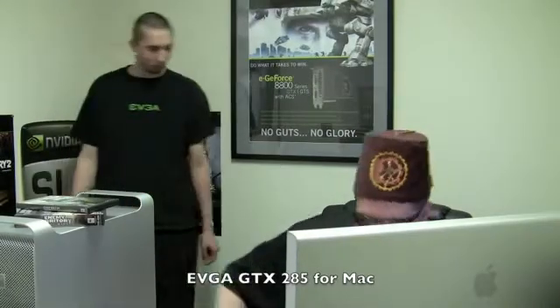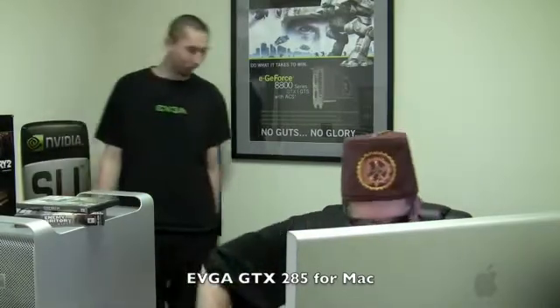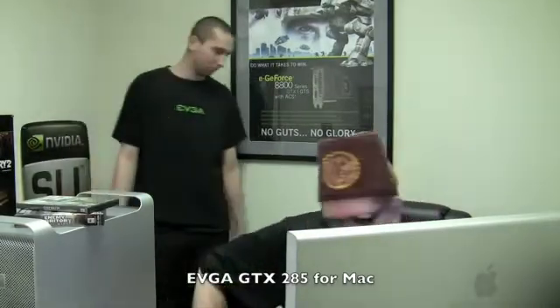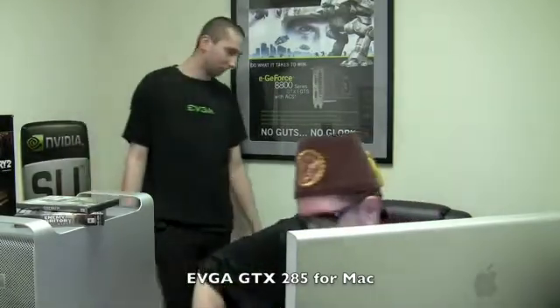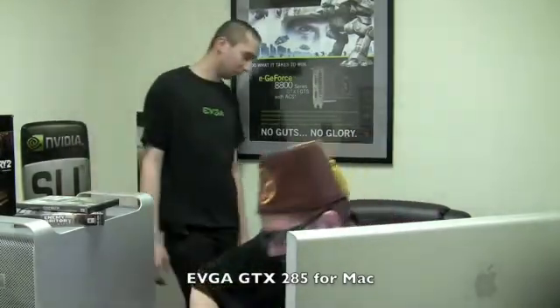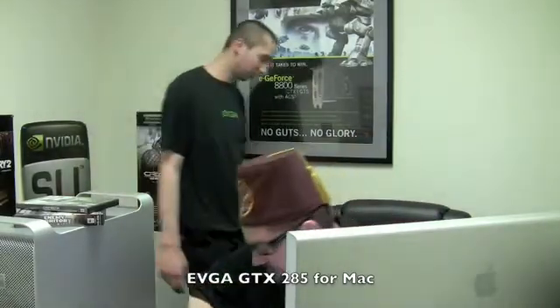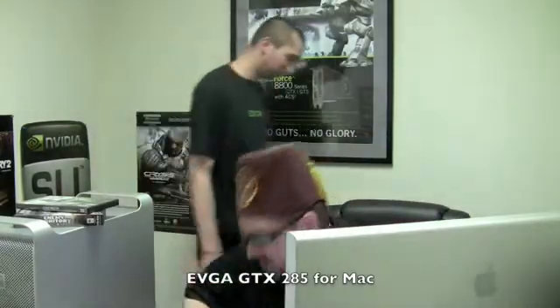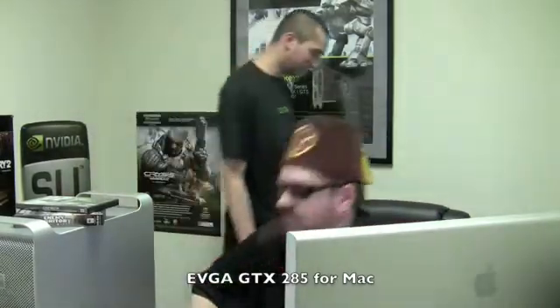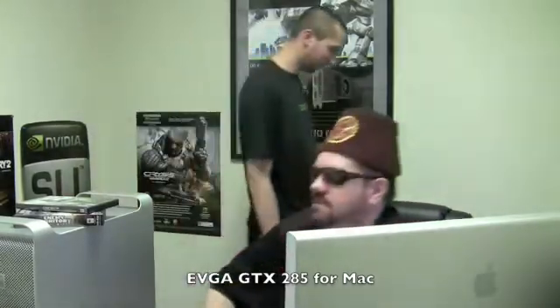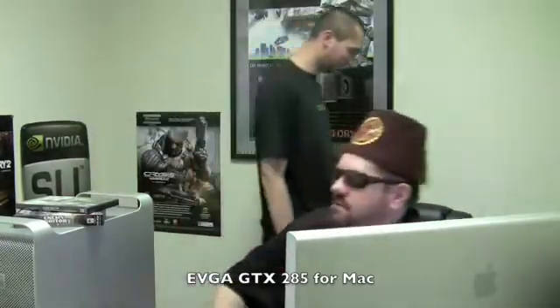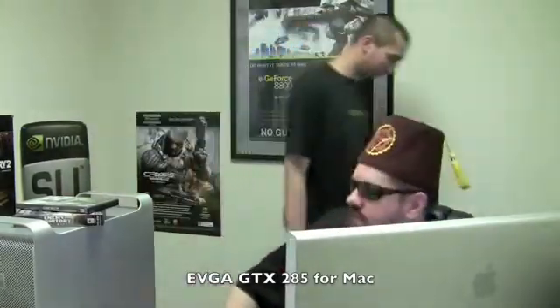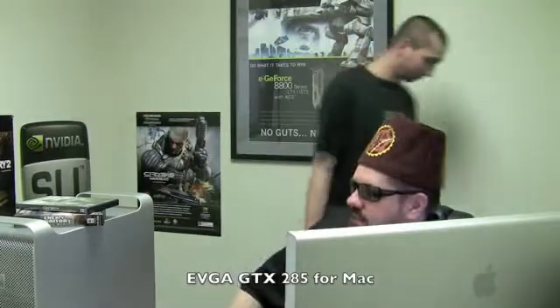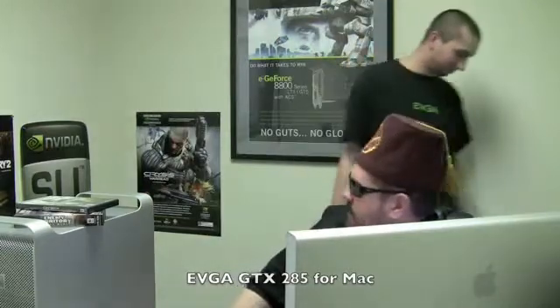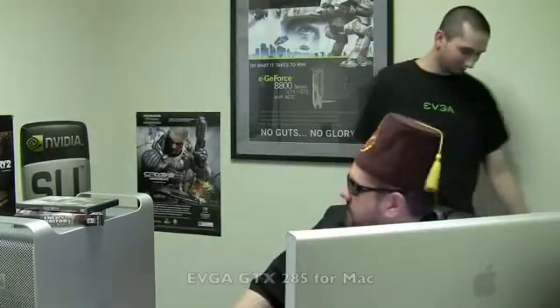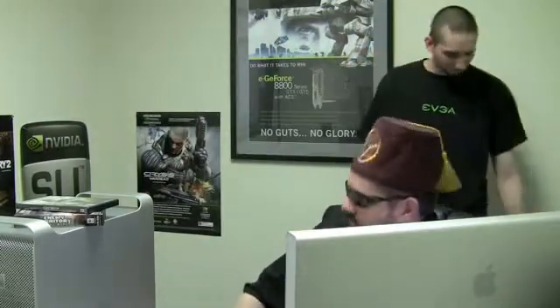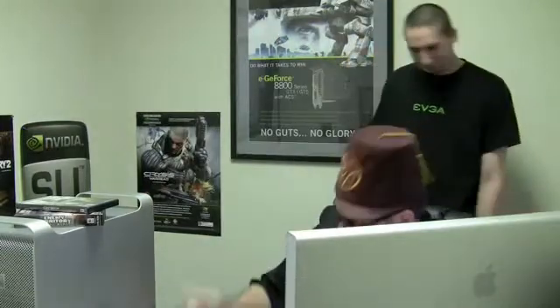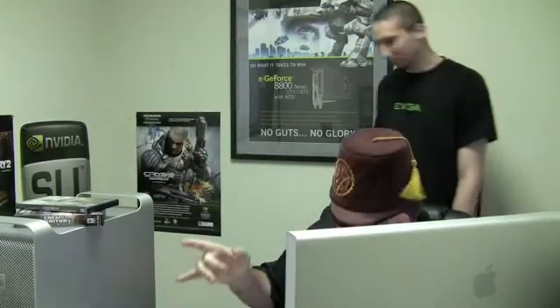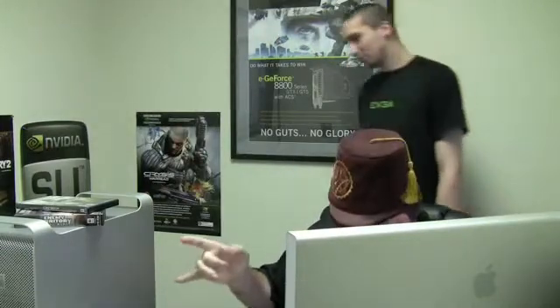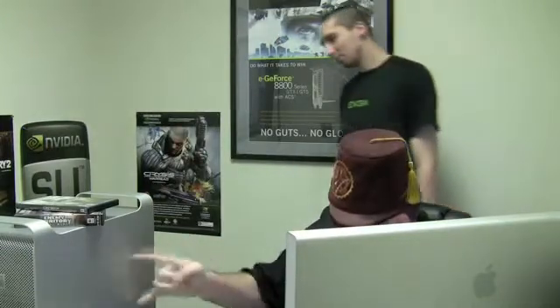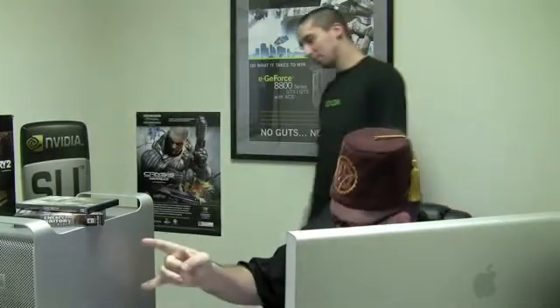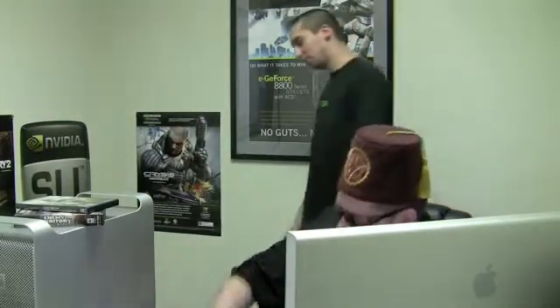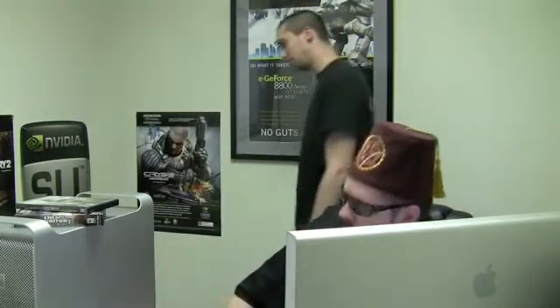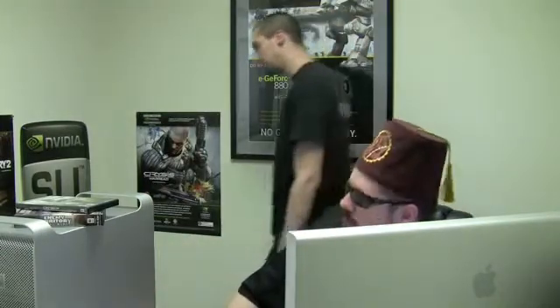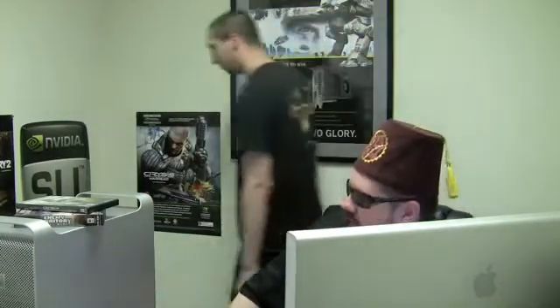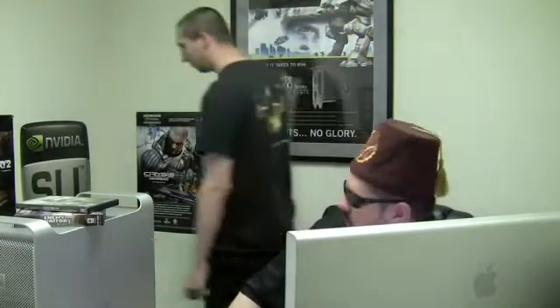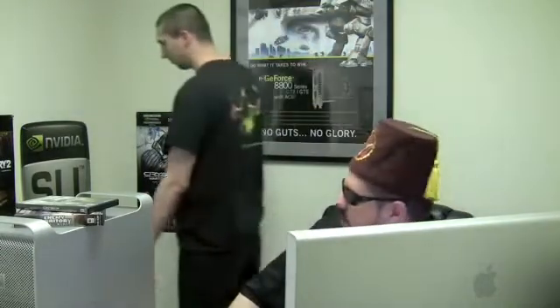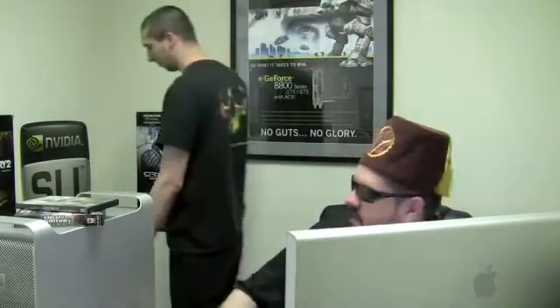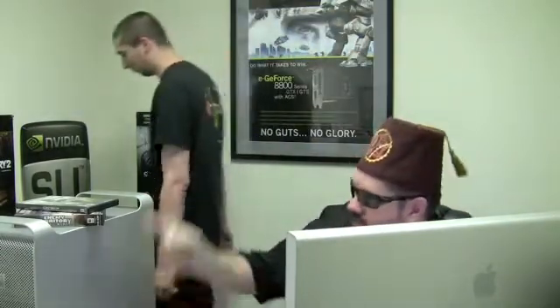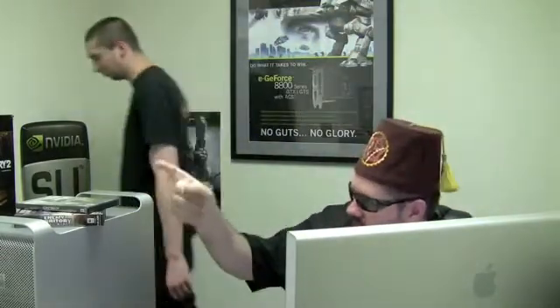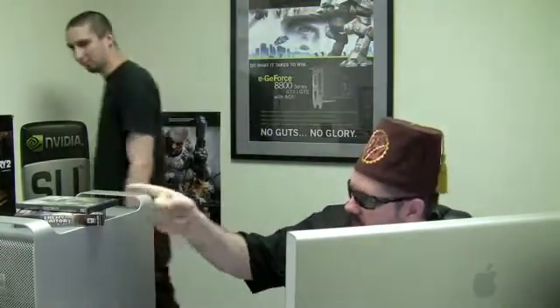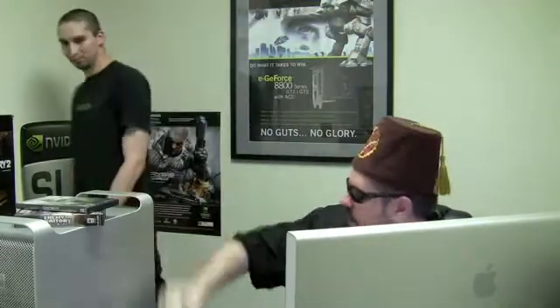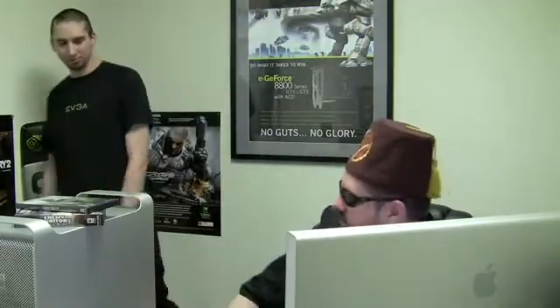Apples! How are we going to get this Mac to play these games?